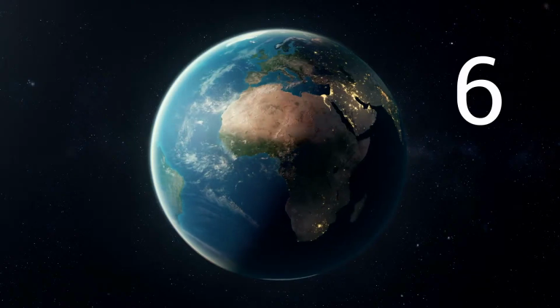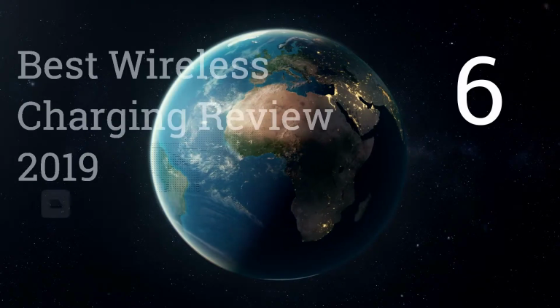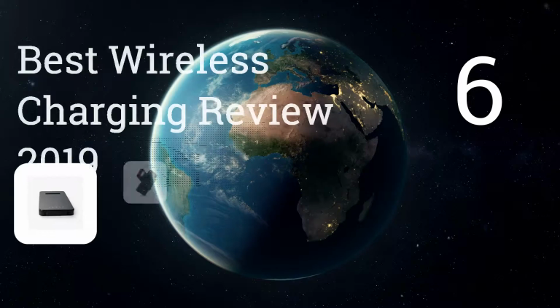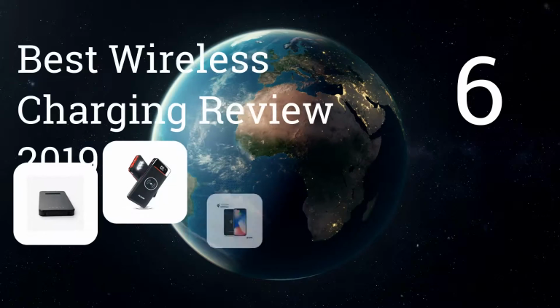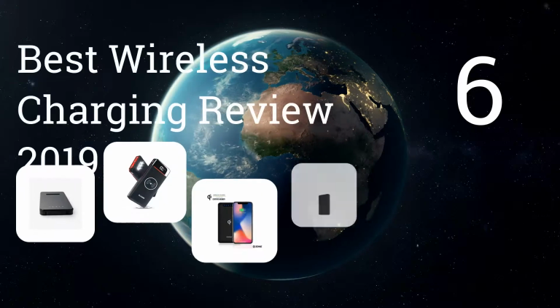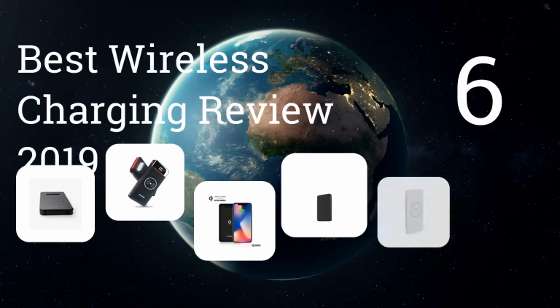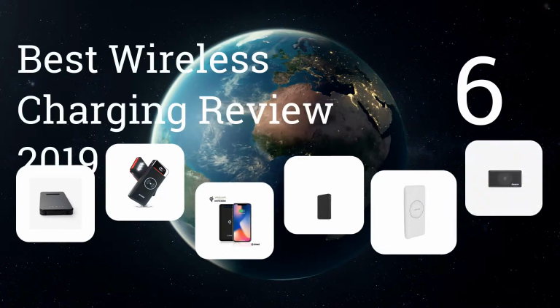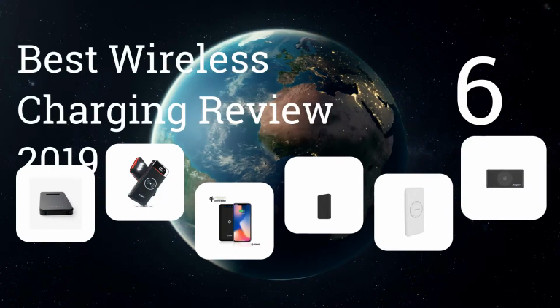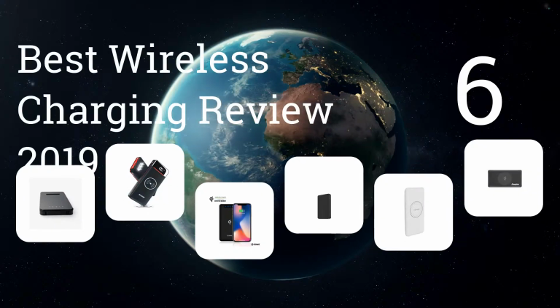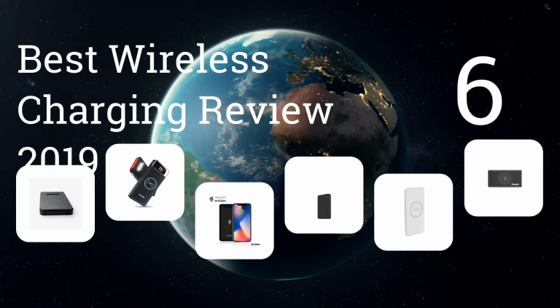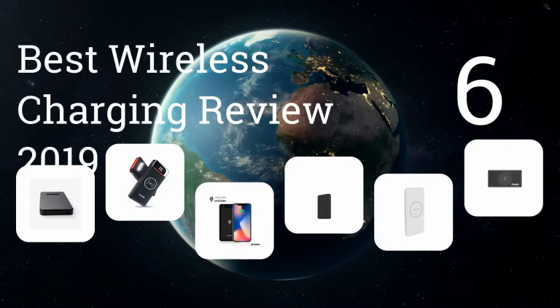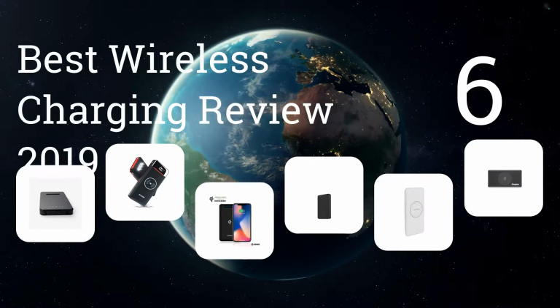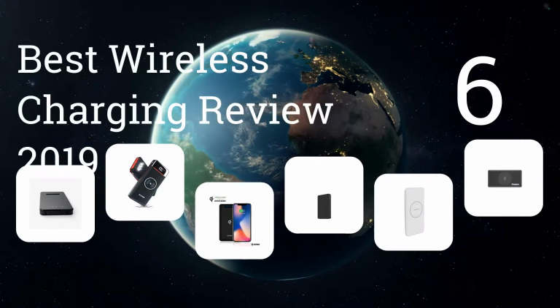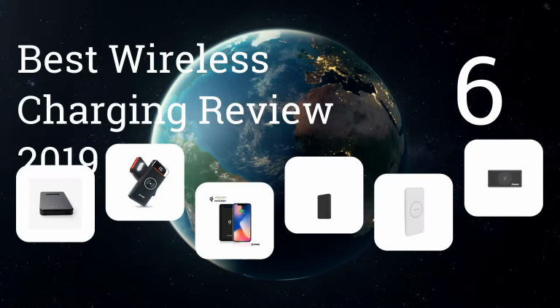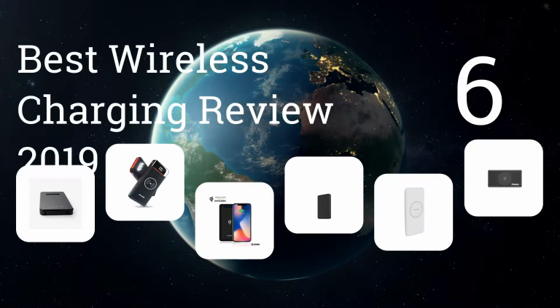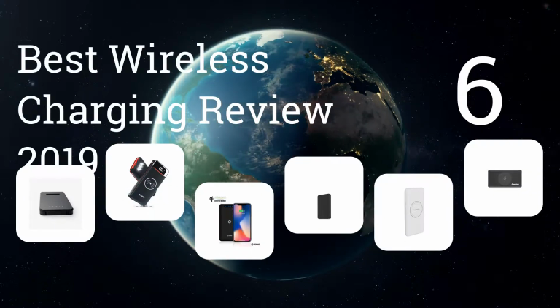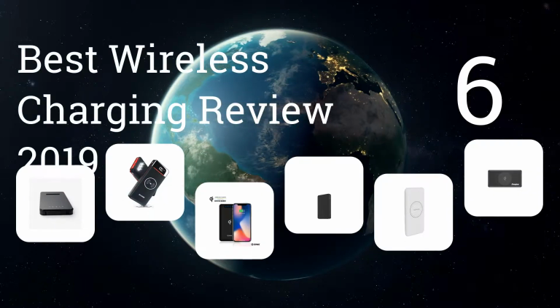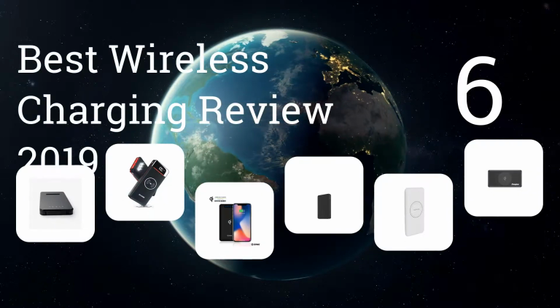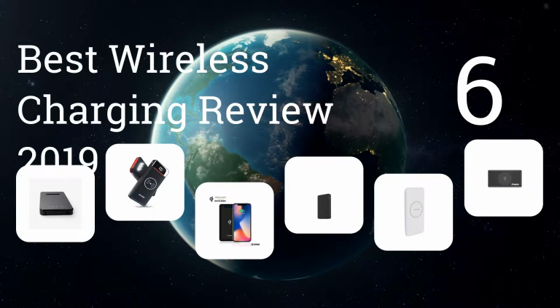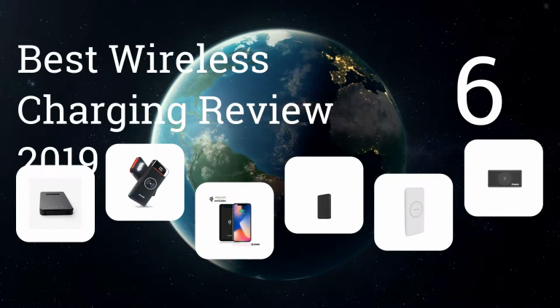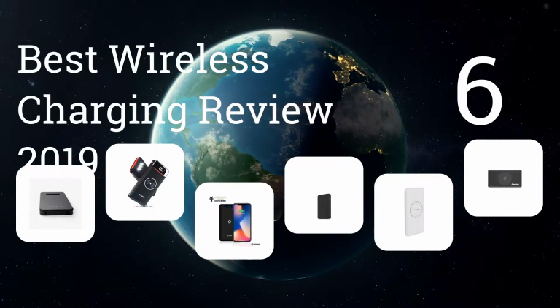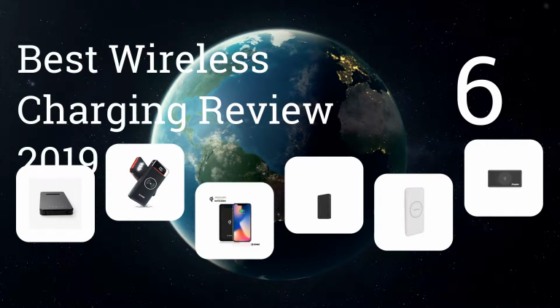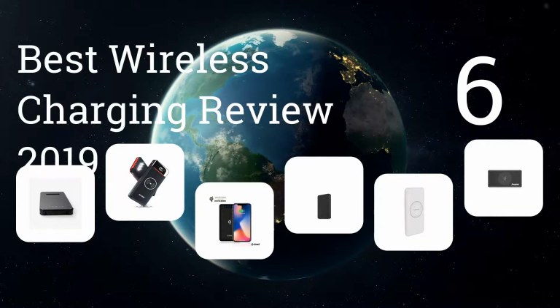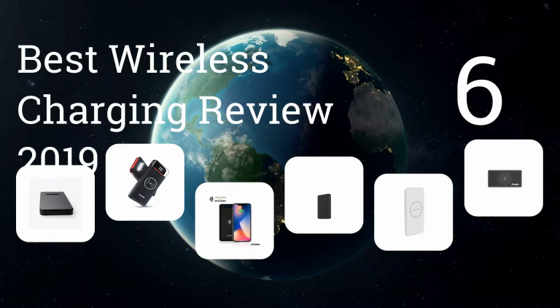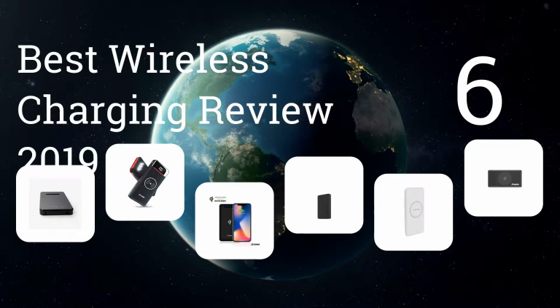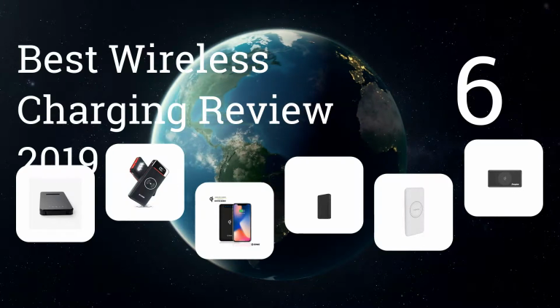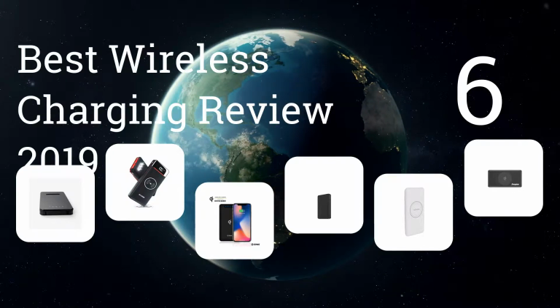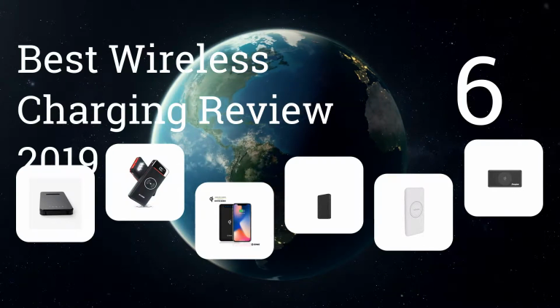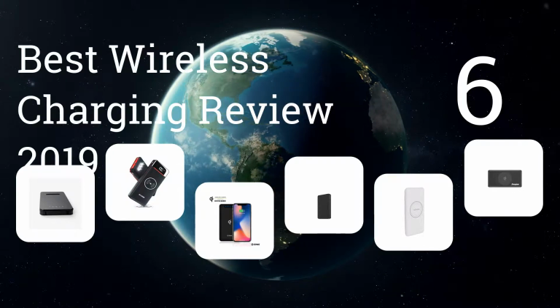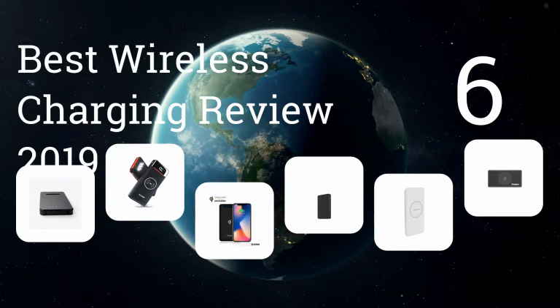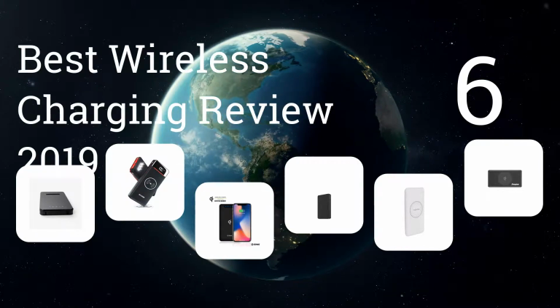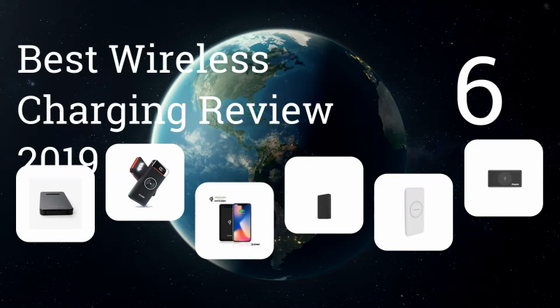We present the six best wireless charging reviews of 2019. Let's get started with the list.